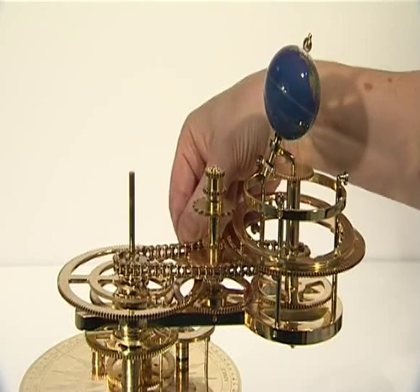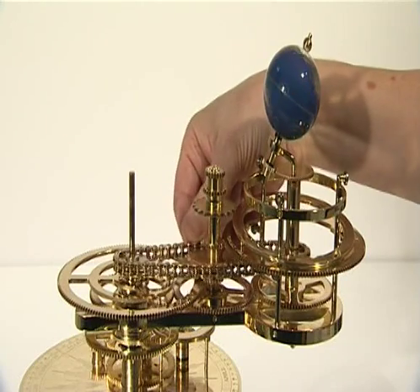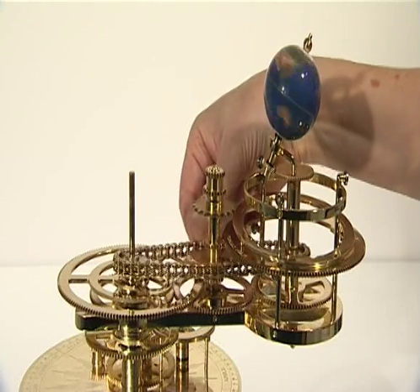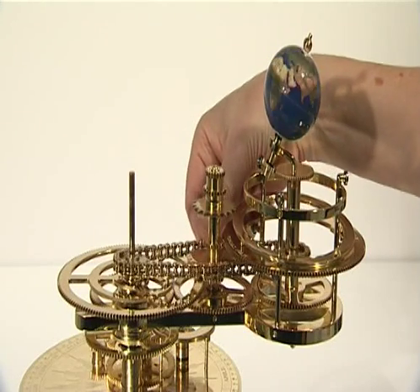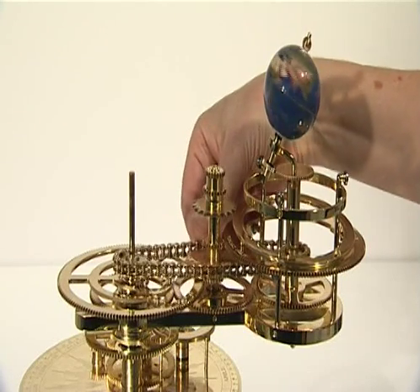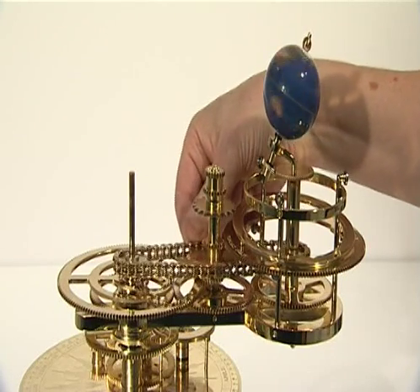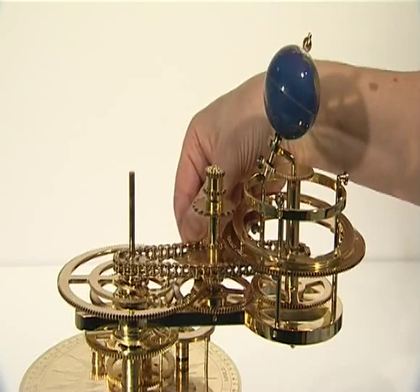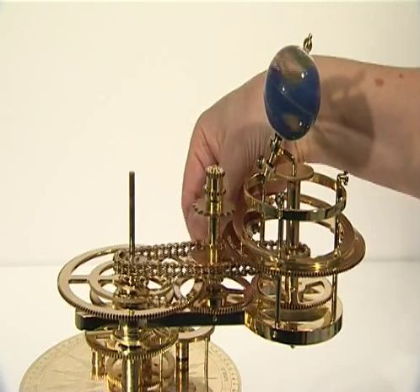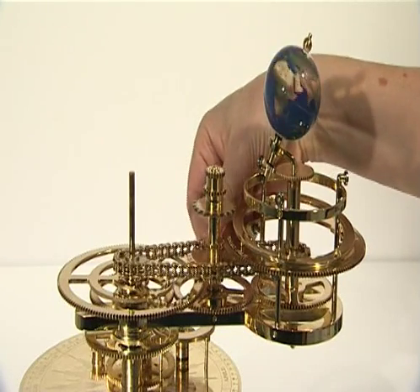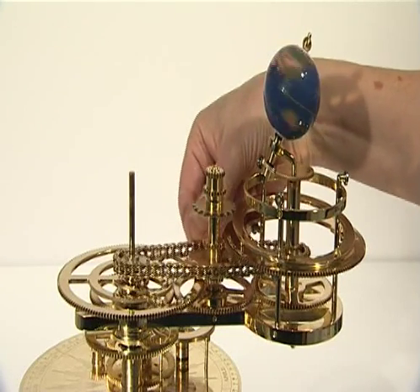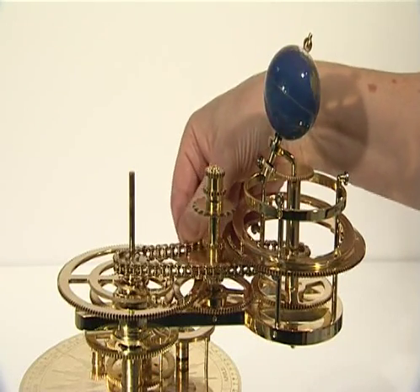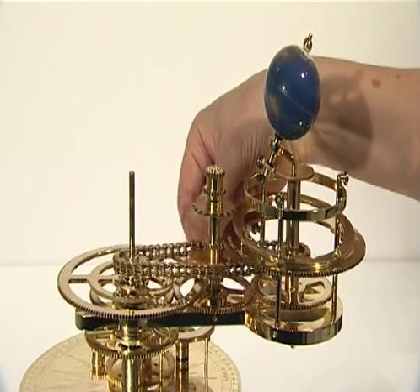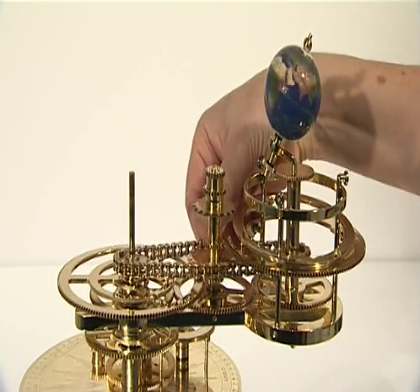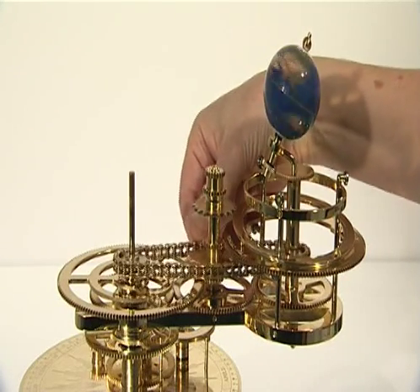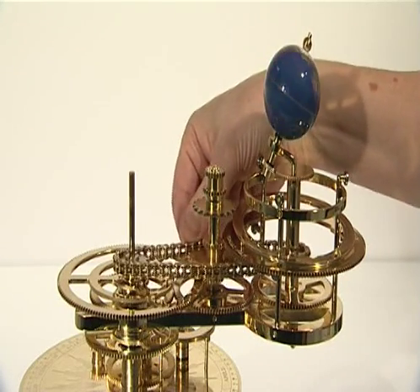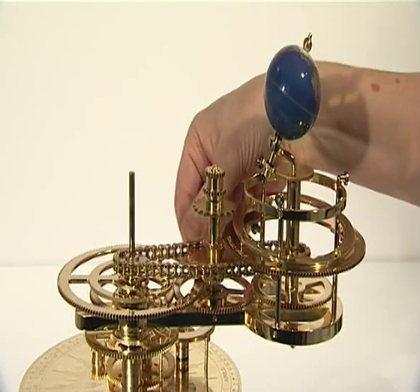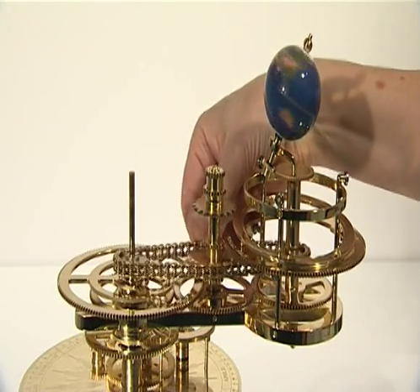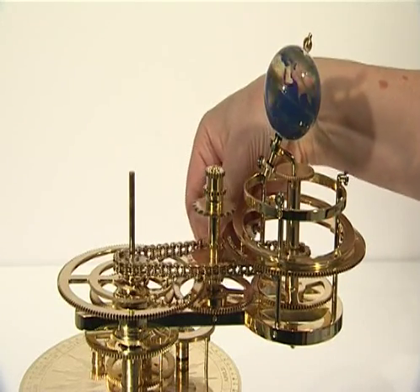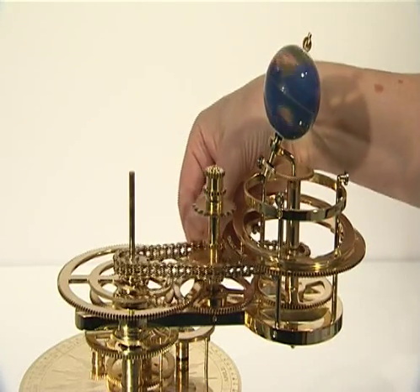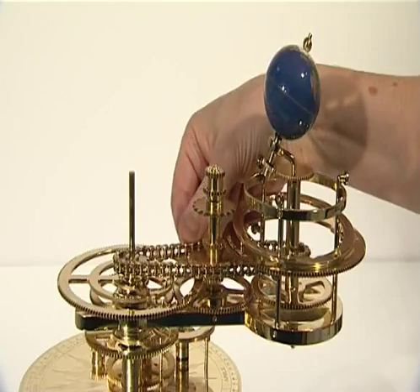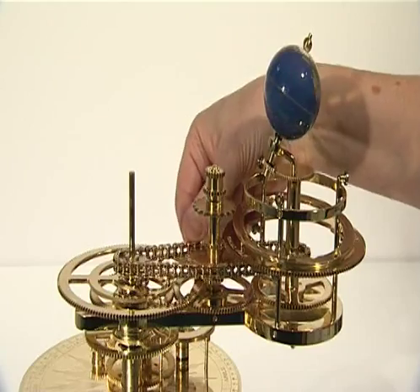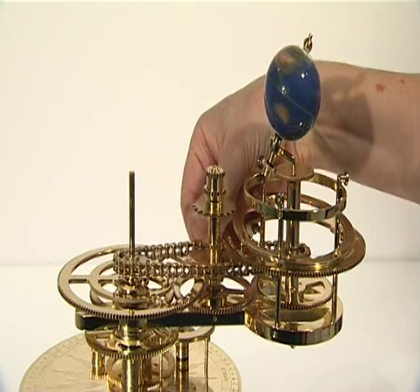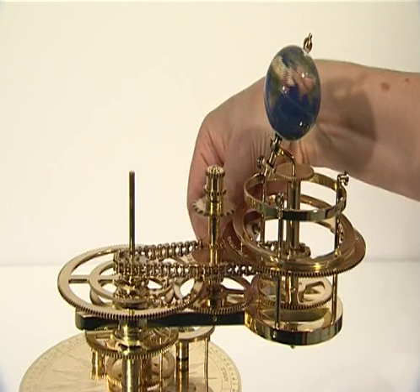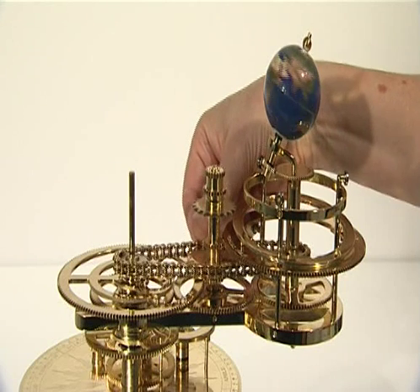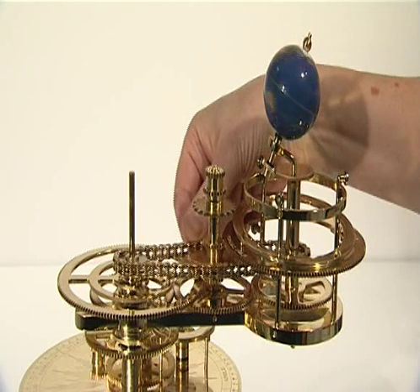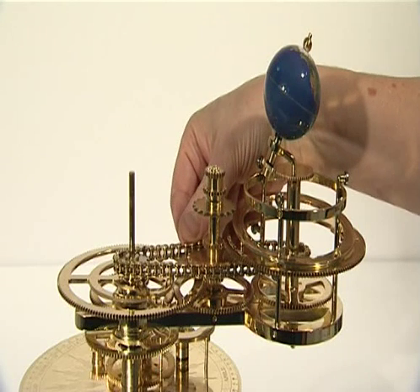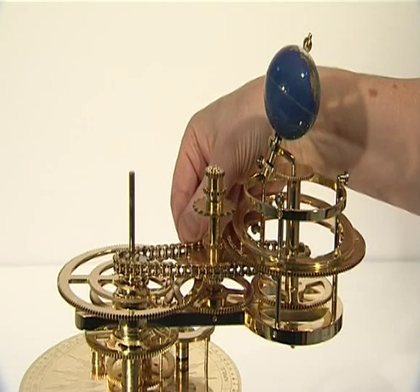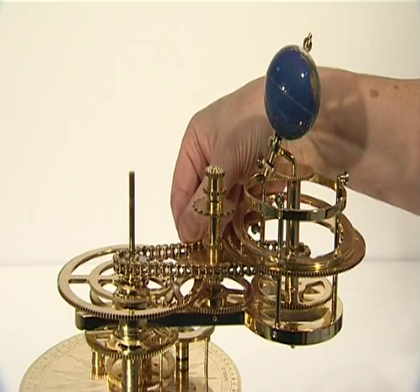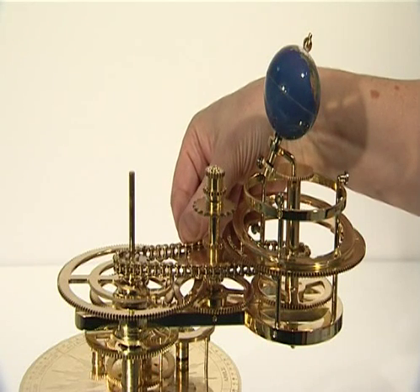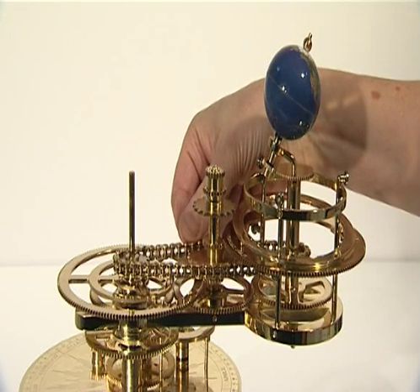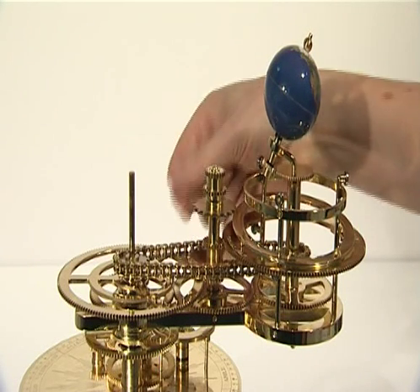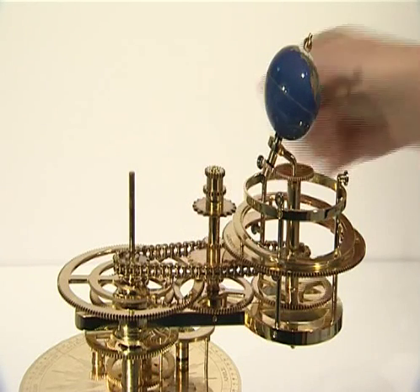Check that the long chain is fully engaged with all teeth on the 22-tooth sprocket and both 14-tooth sprockets.